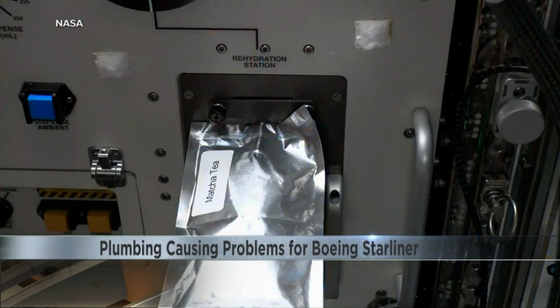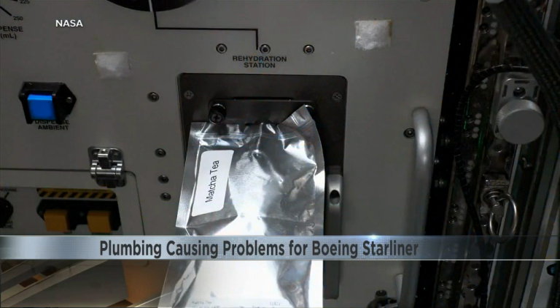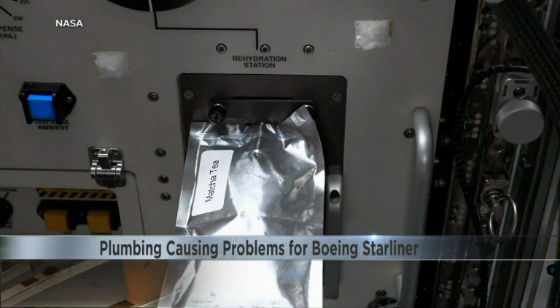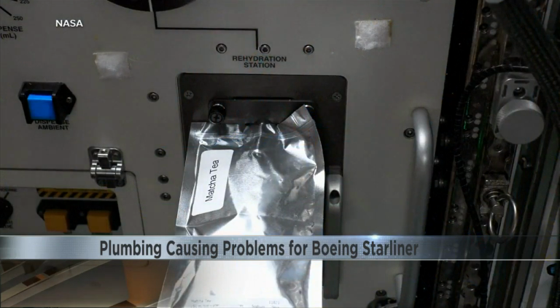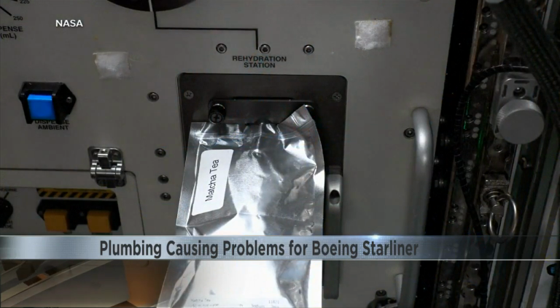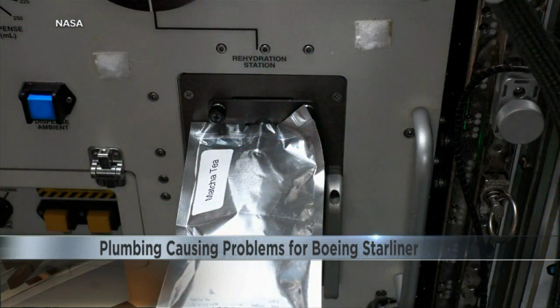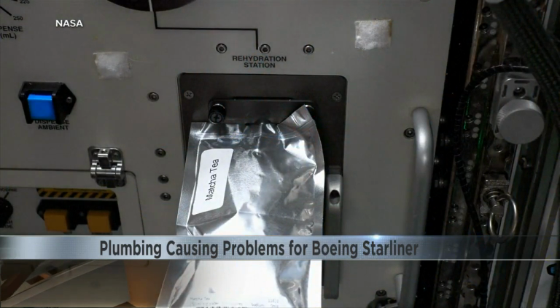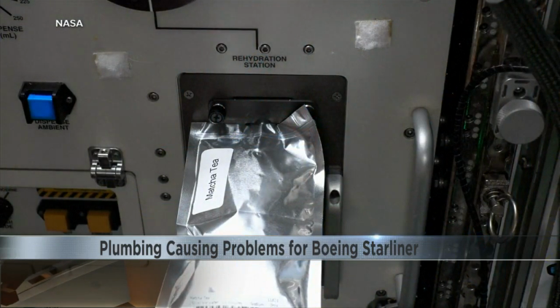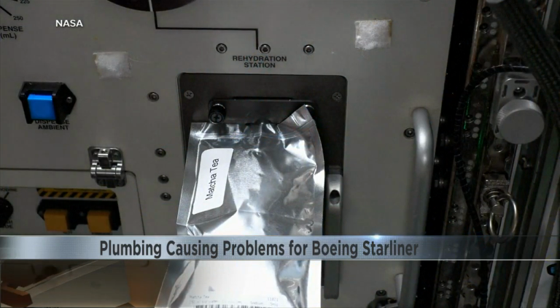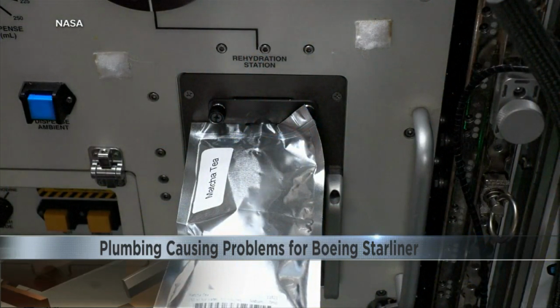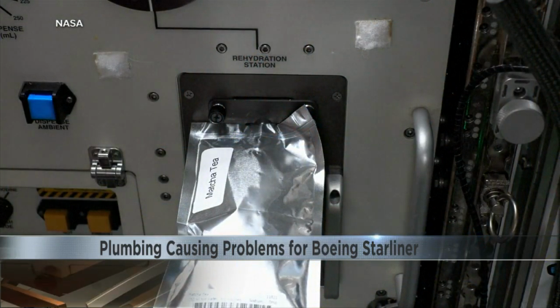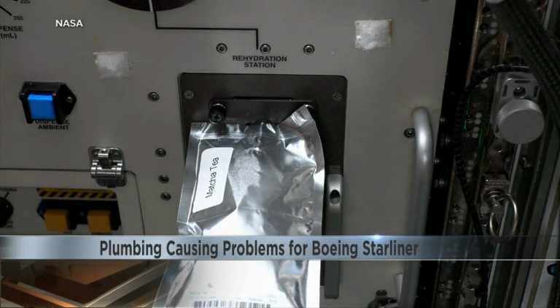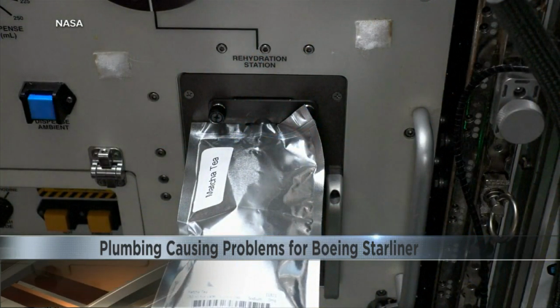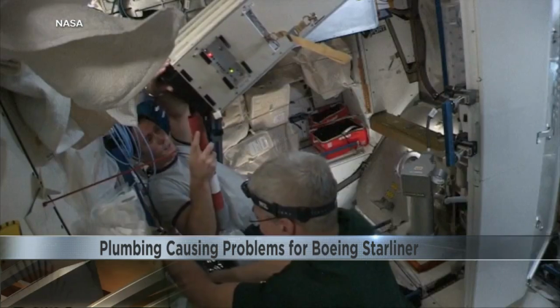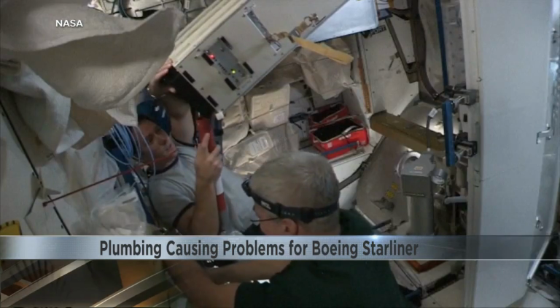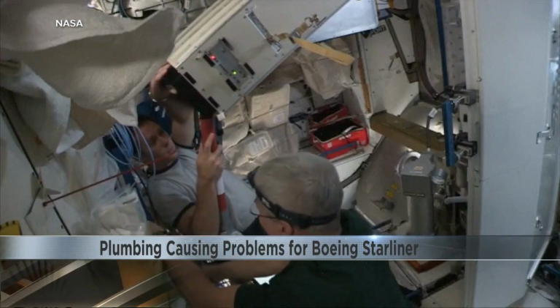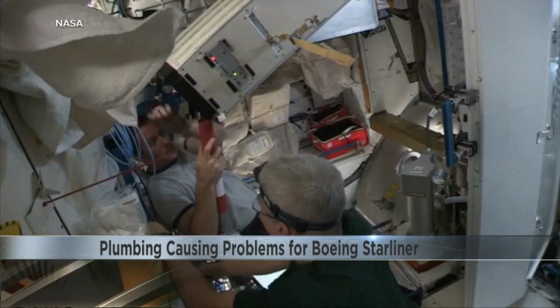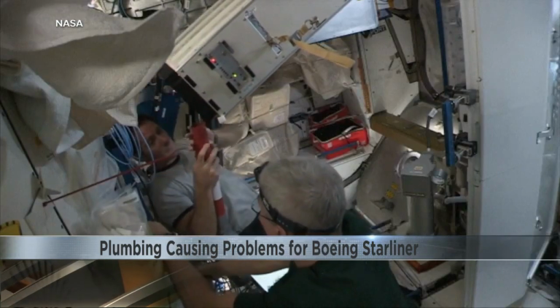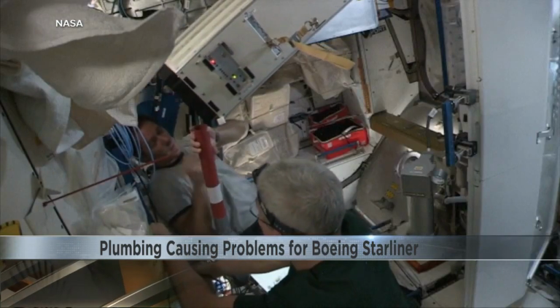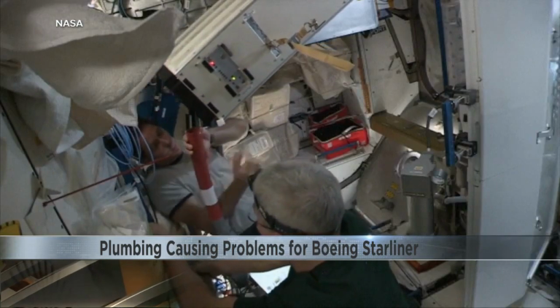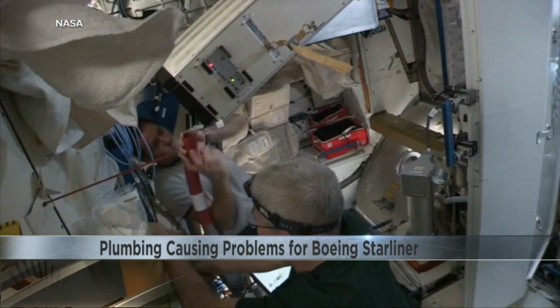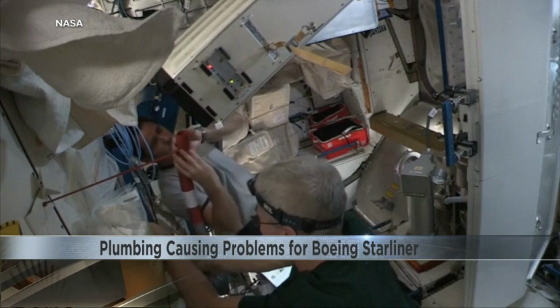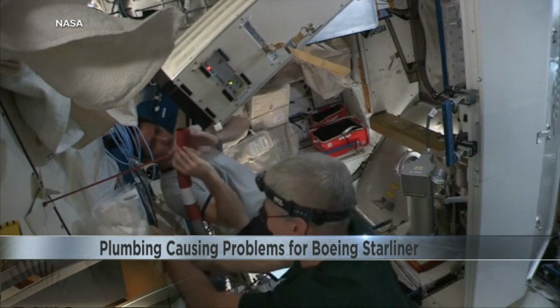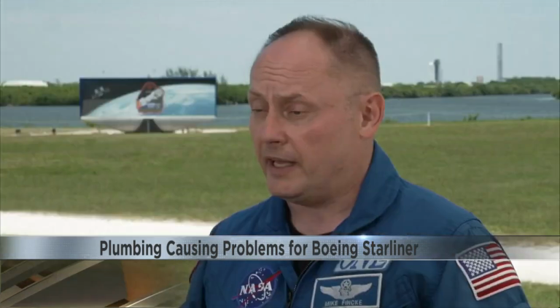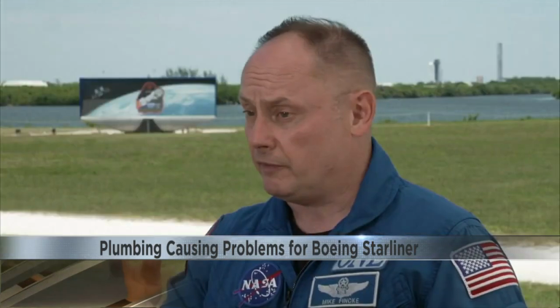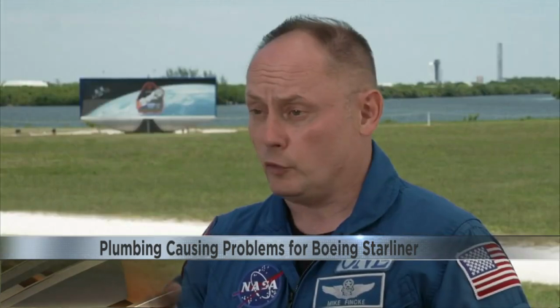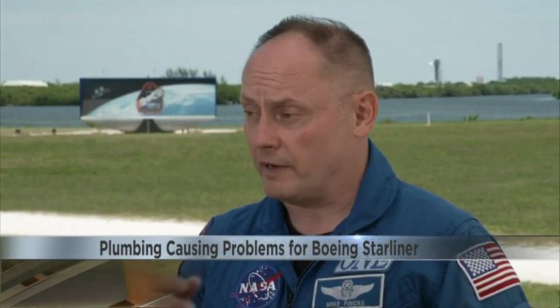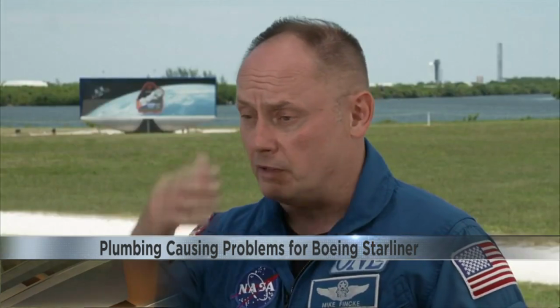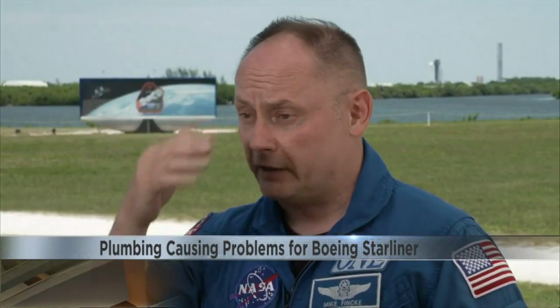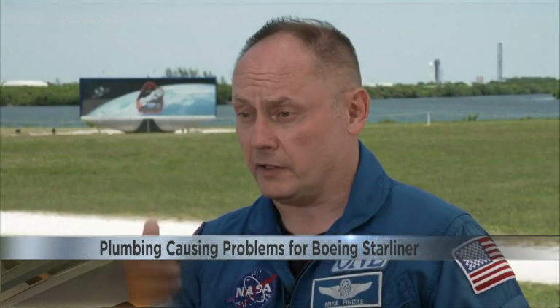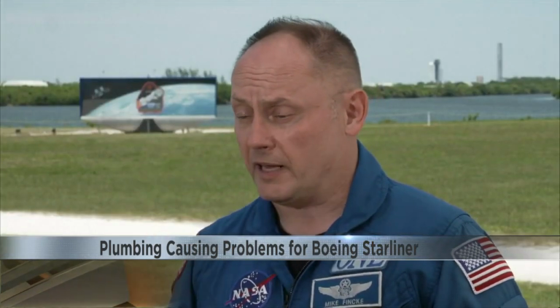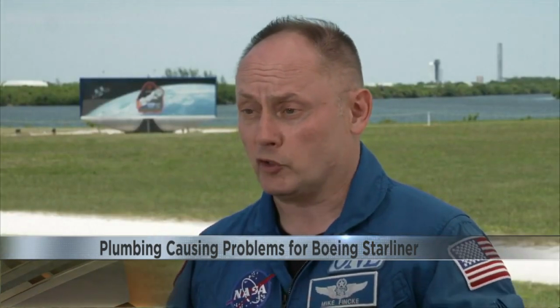He says it costs about $5,000 to bring a liter of water up to space, so without the ability to turn wastewater into drinking water, NASA's utility bill would be out of this world.